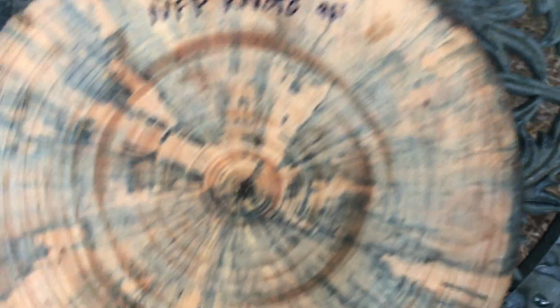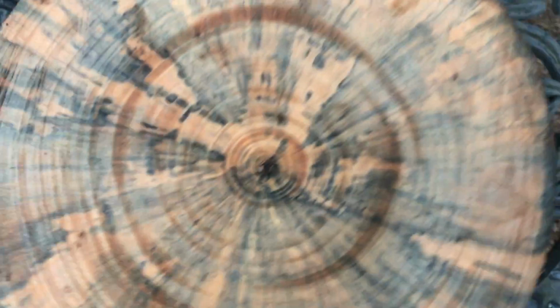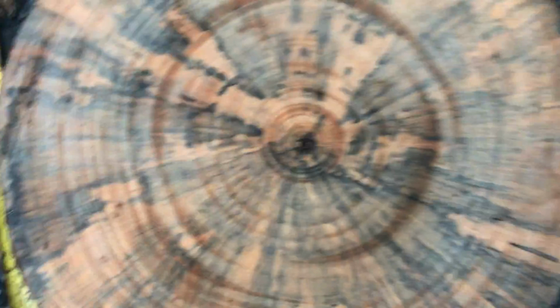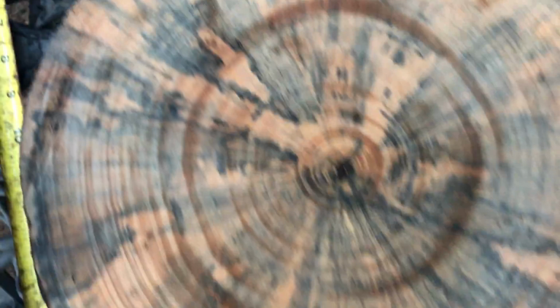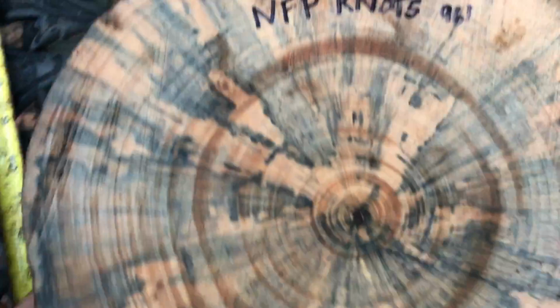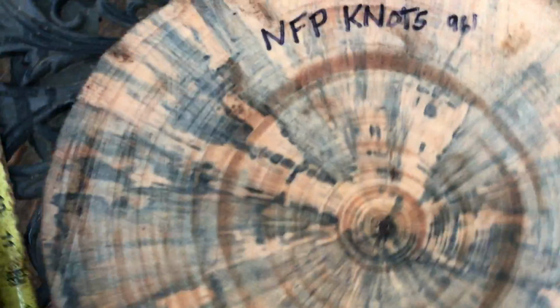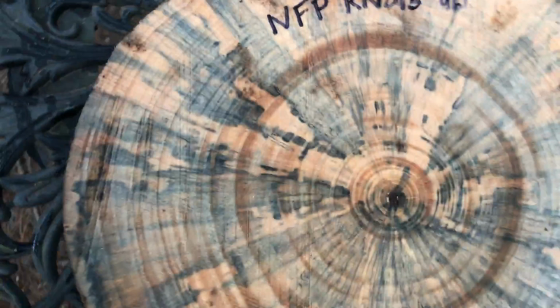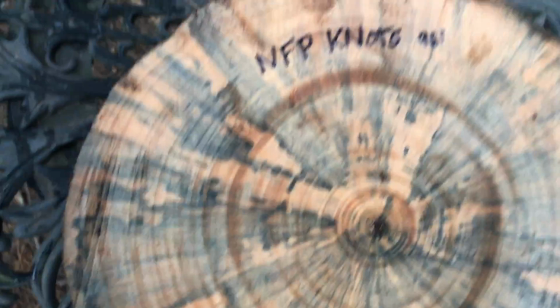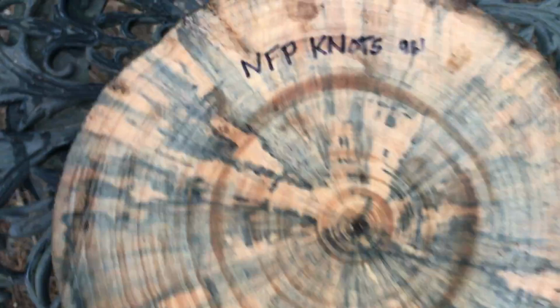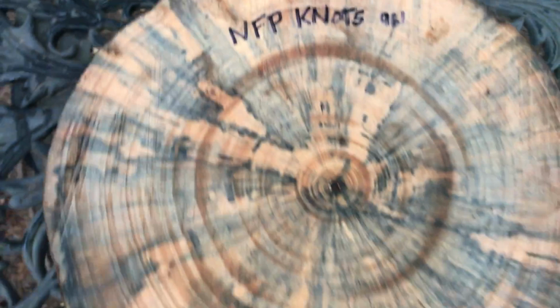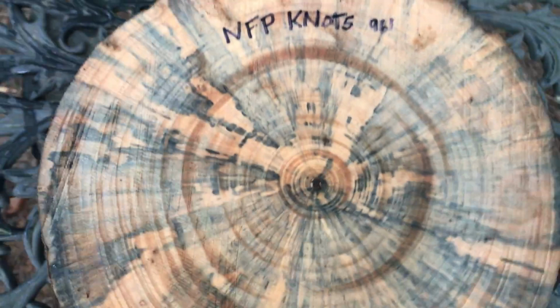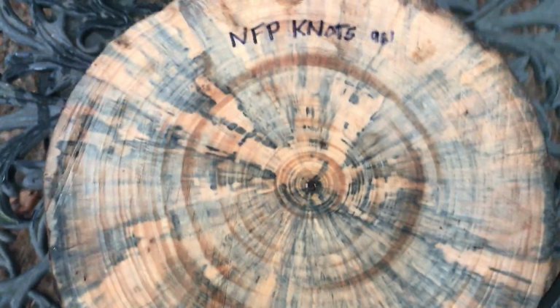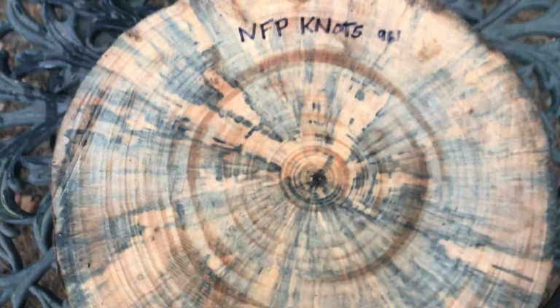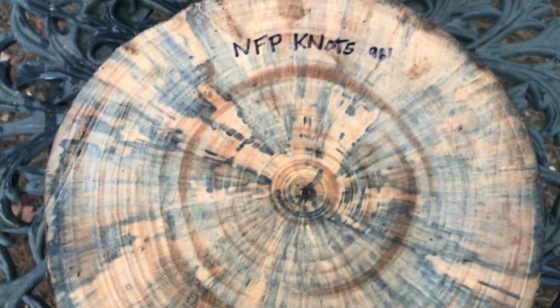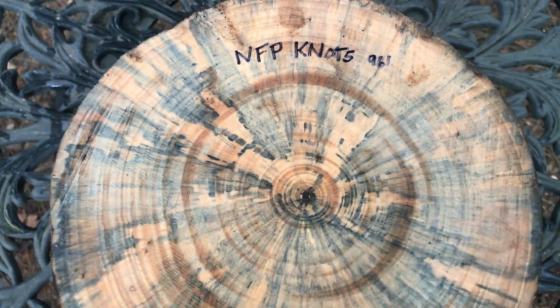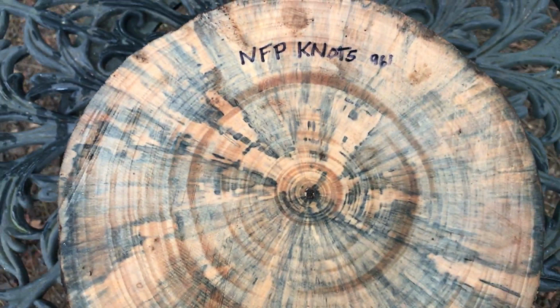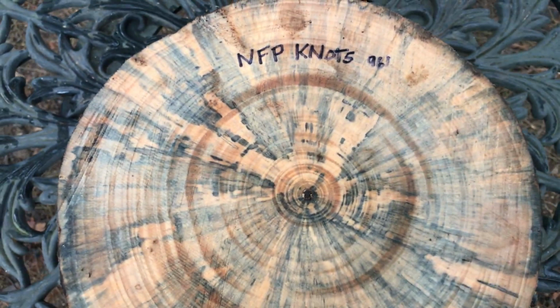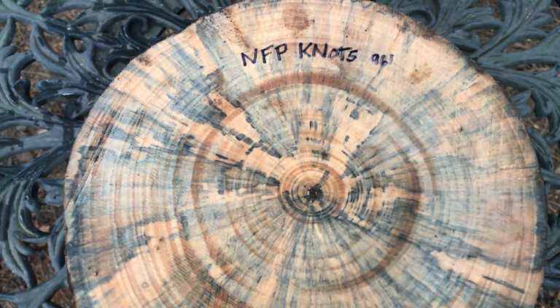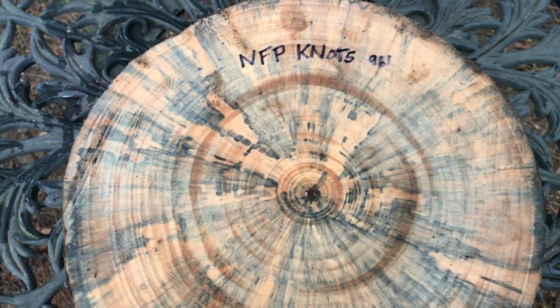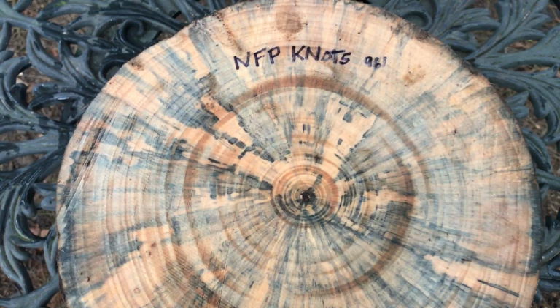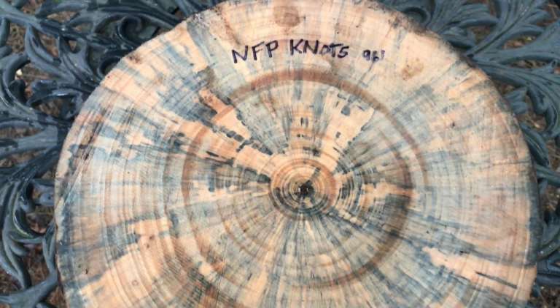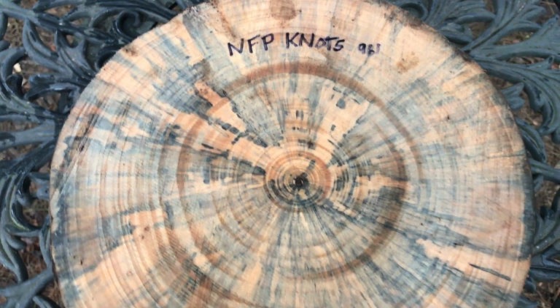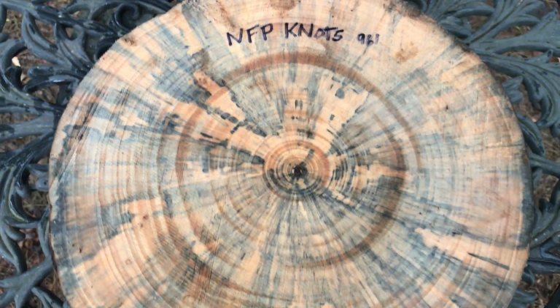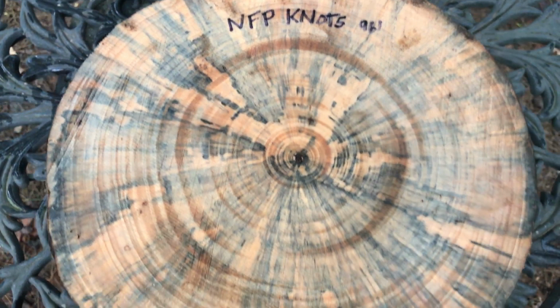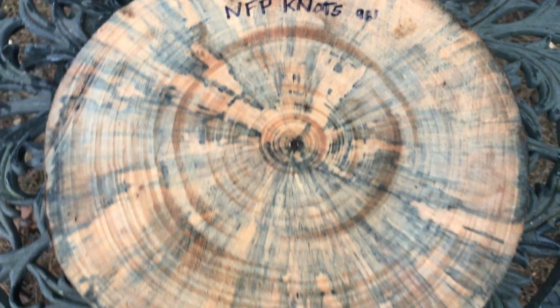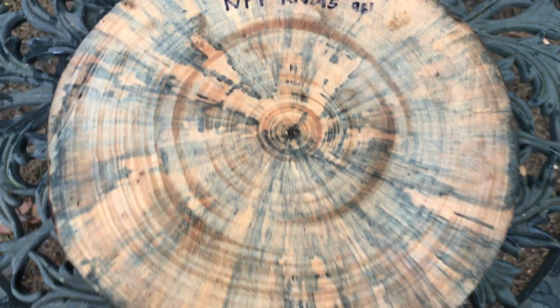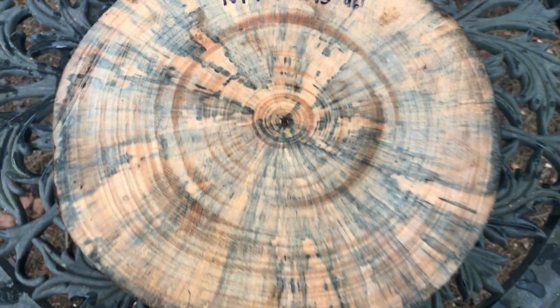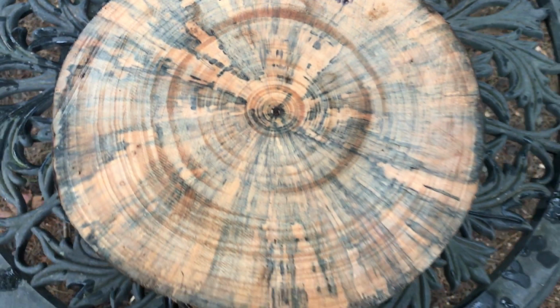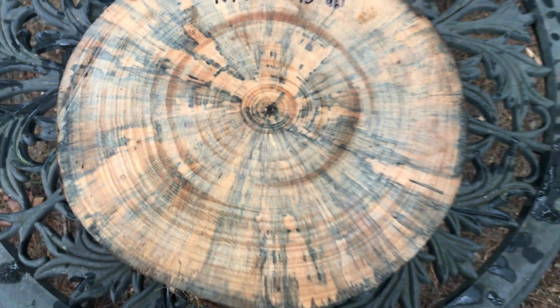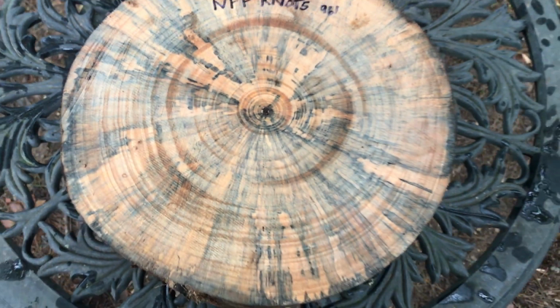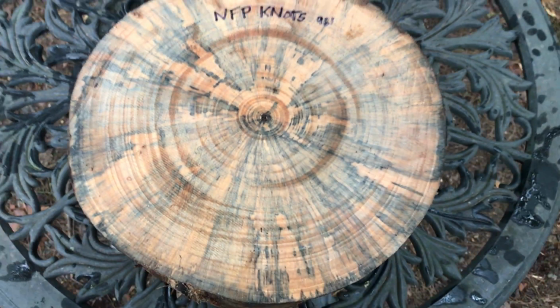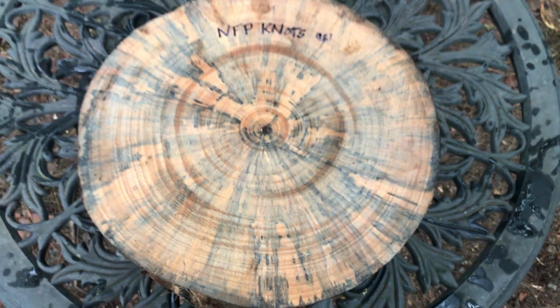All right everybody, auction number 961 — thanks for looking, good luck, and aloha.